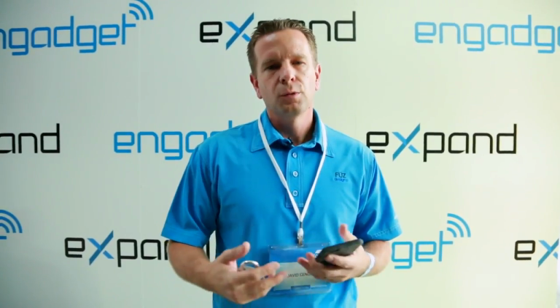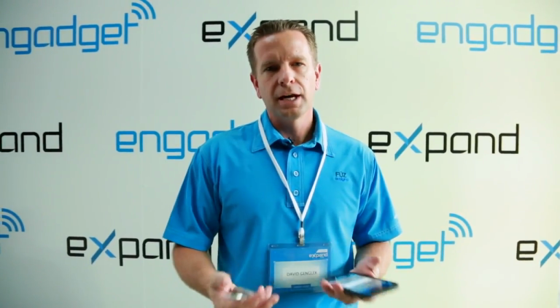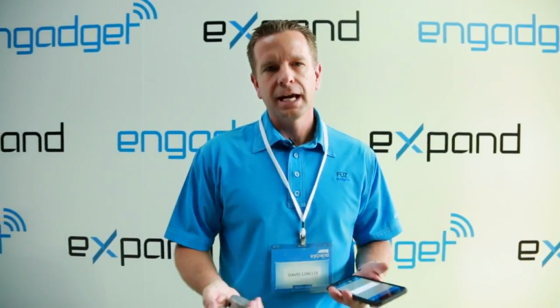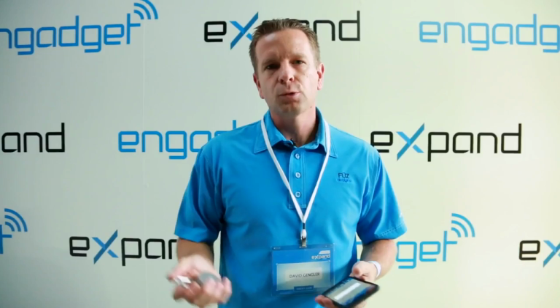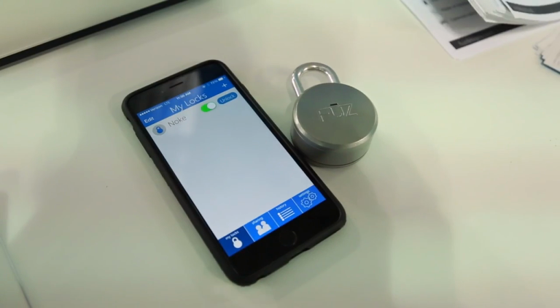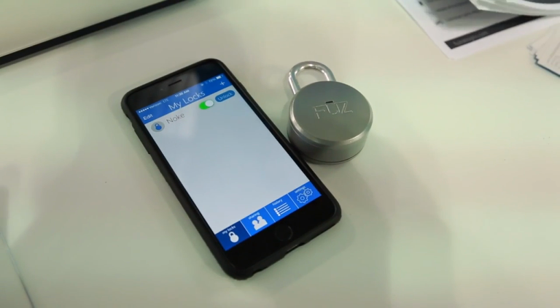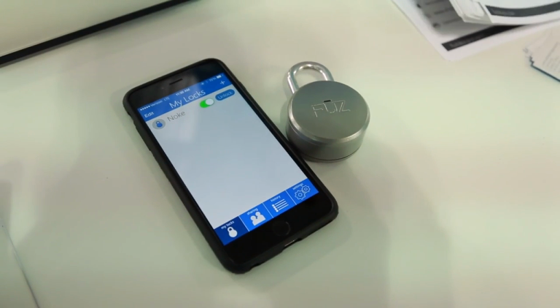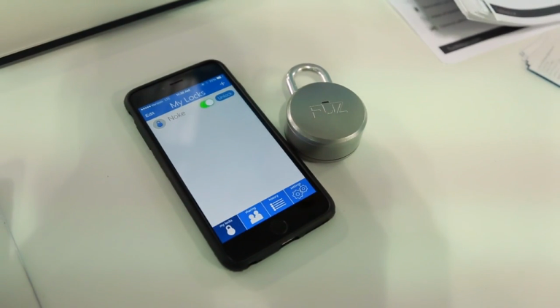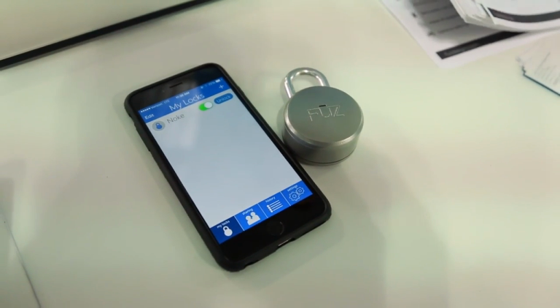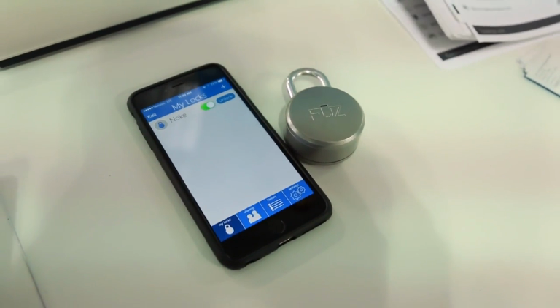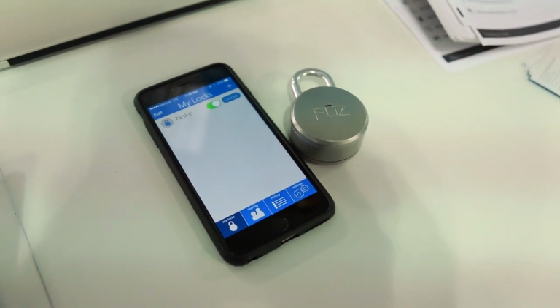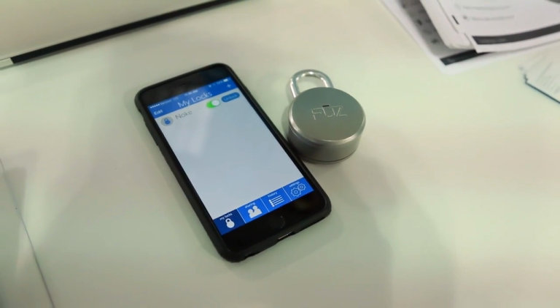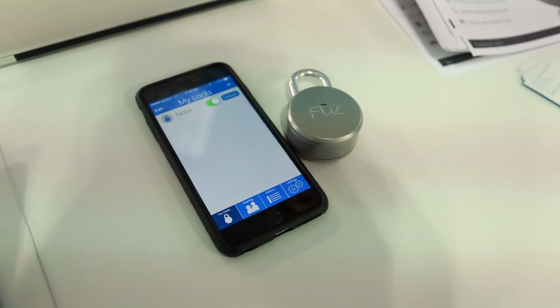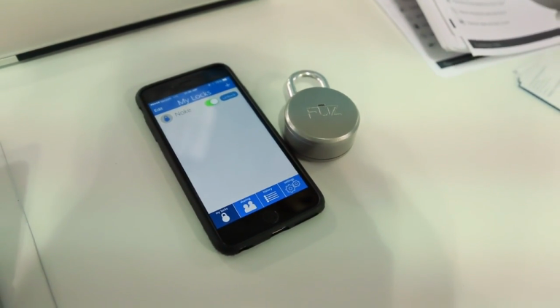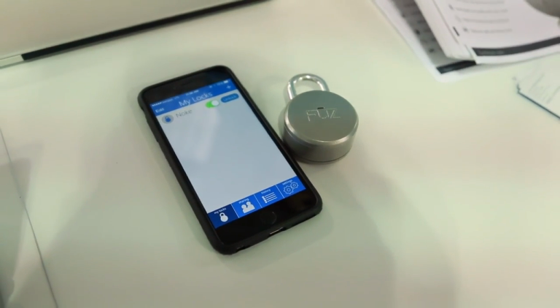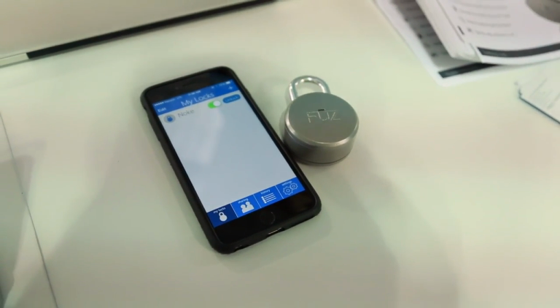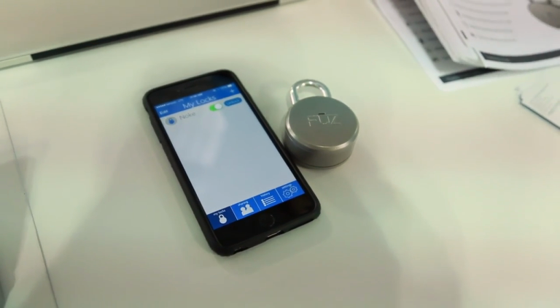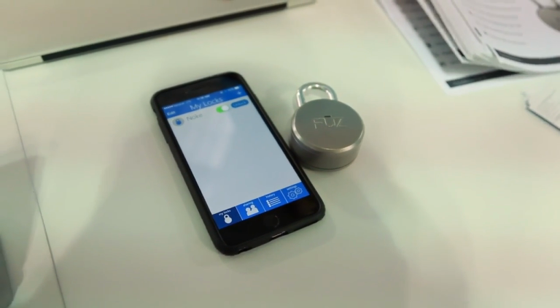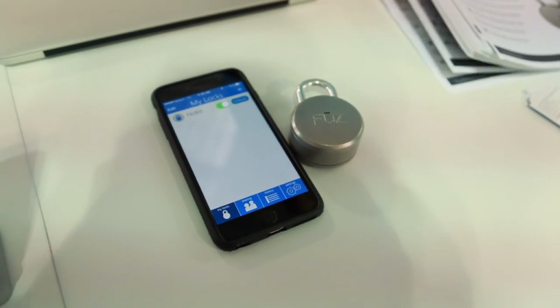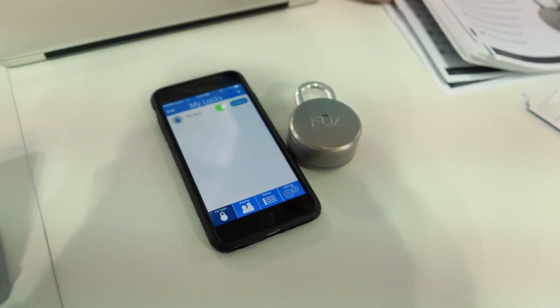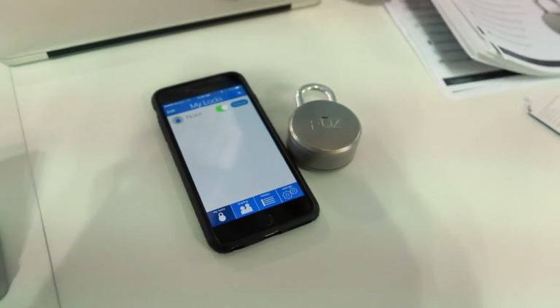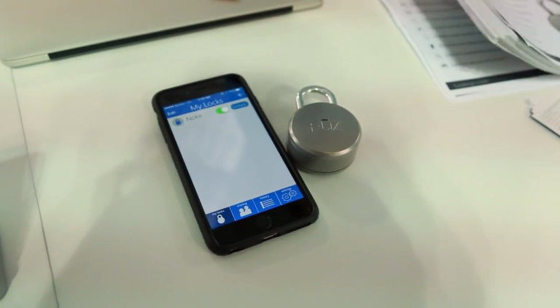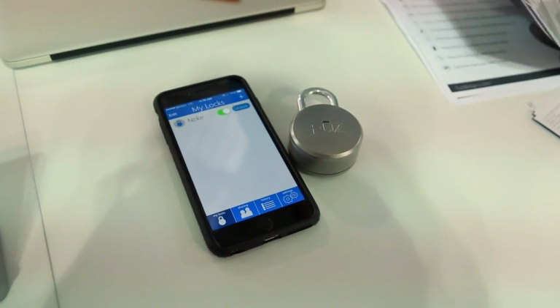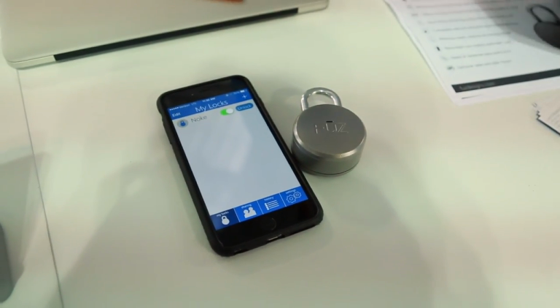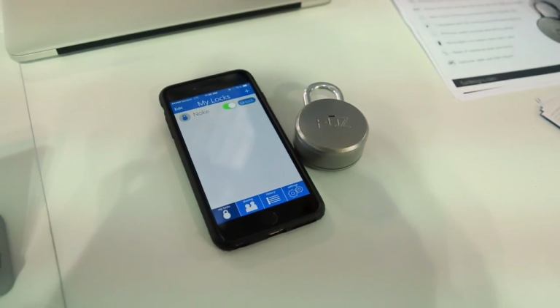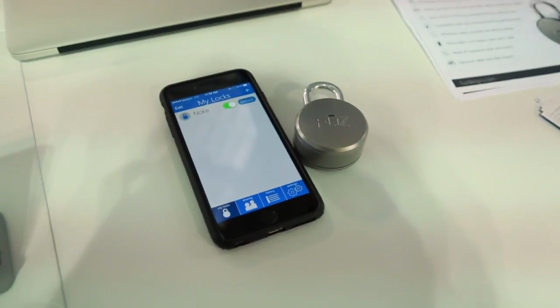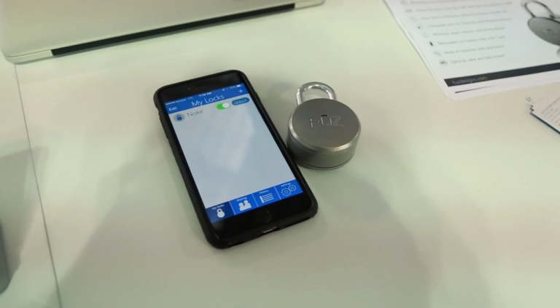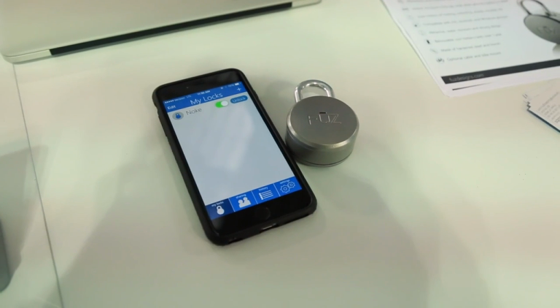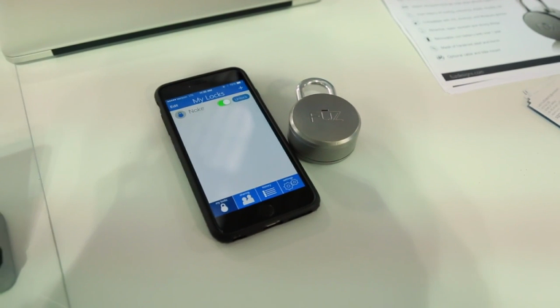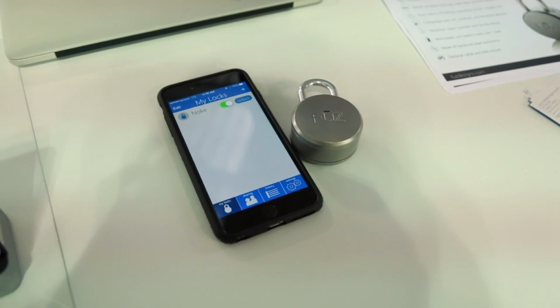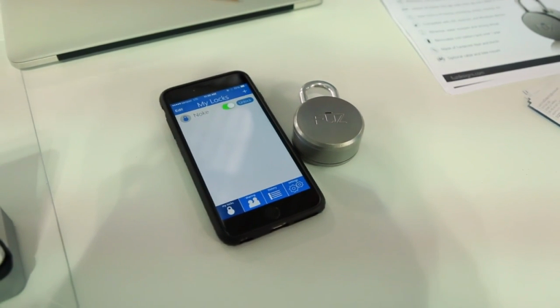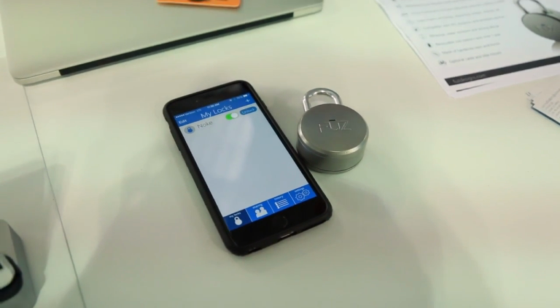We've also added quick click technology that allows you to get into Noki if you ever lose your smartphone or the battery dies. Thanks for considering Noki.